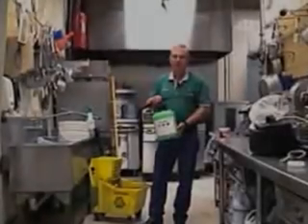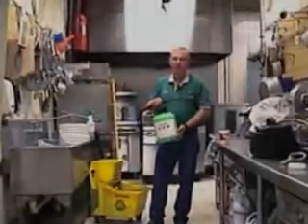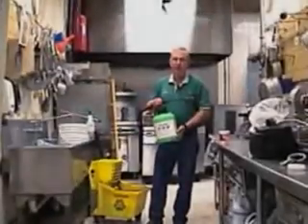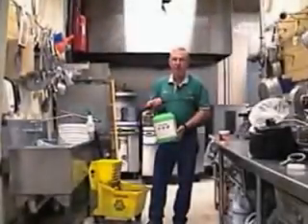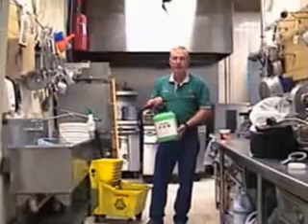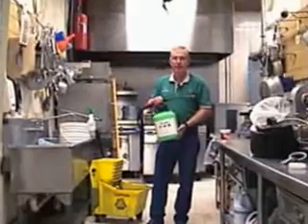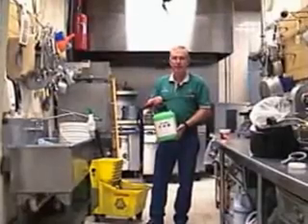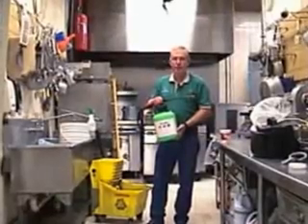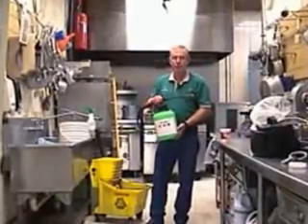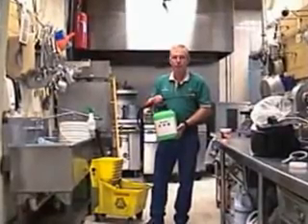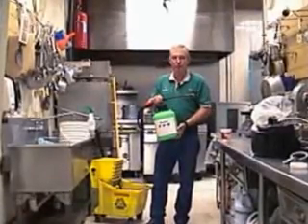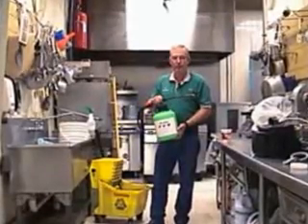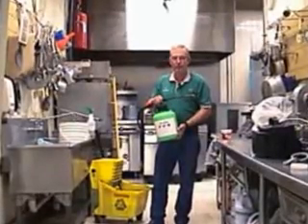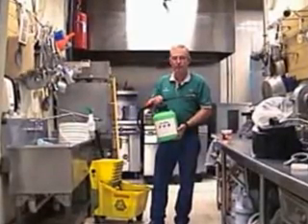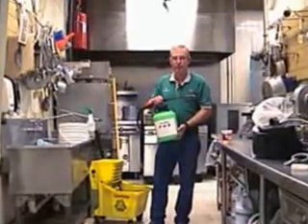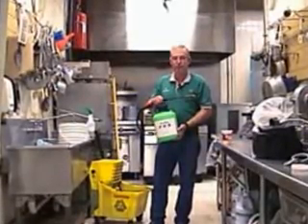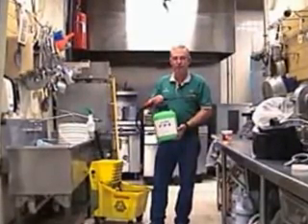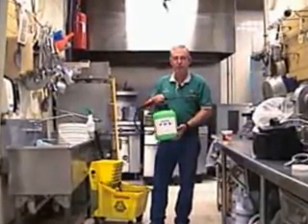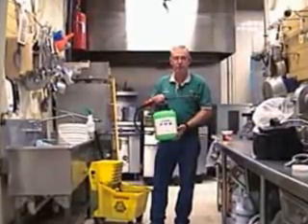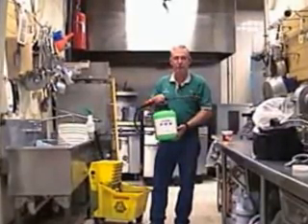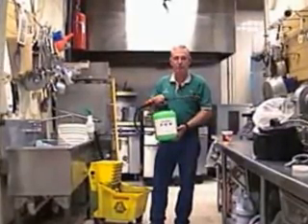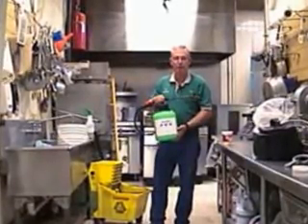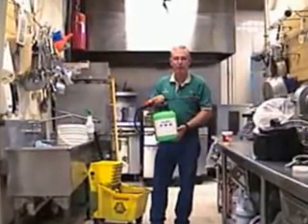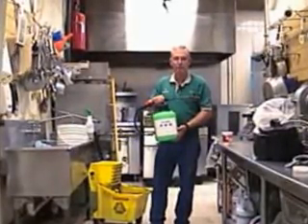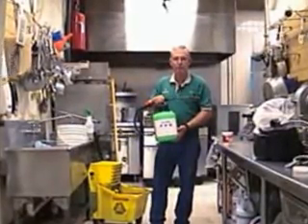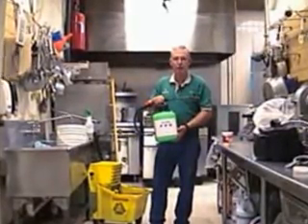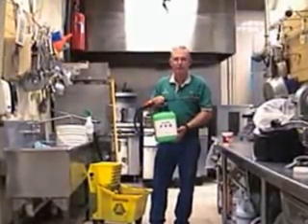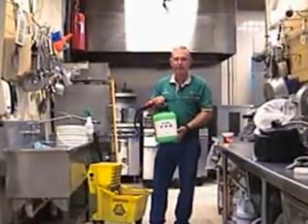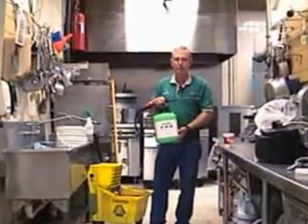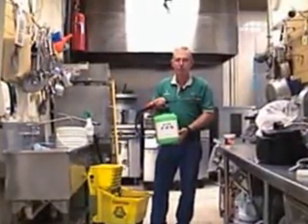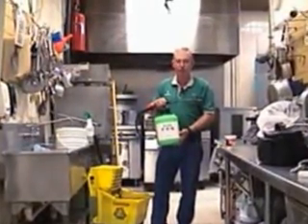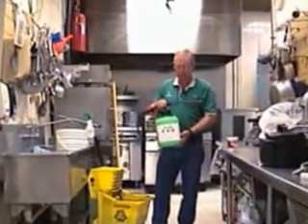Another handy little tool around the restaurant is just a little pump-up garden-type sprayer.